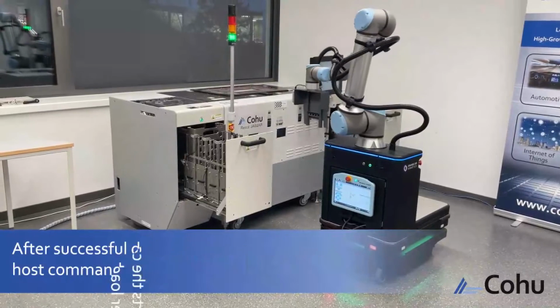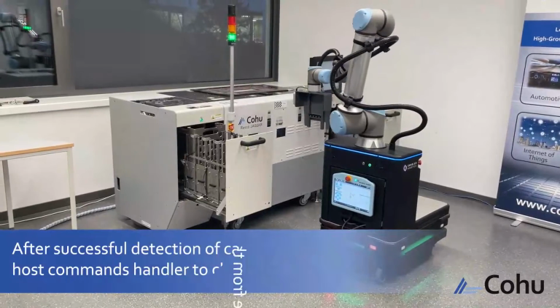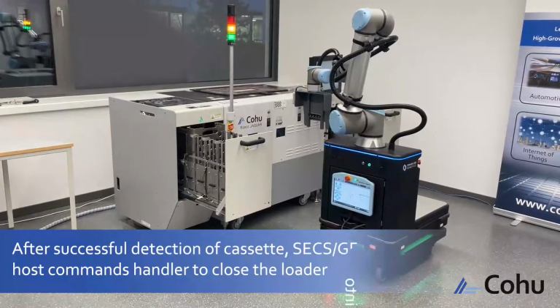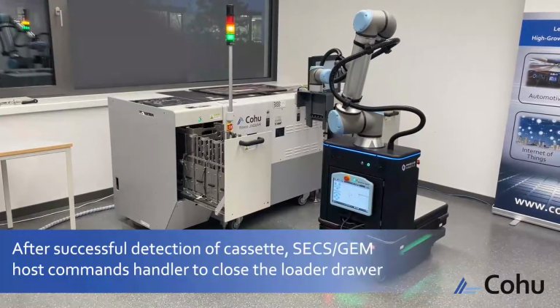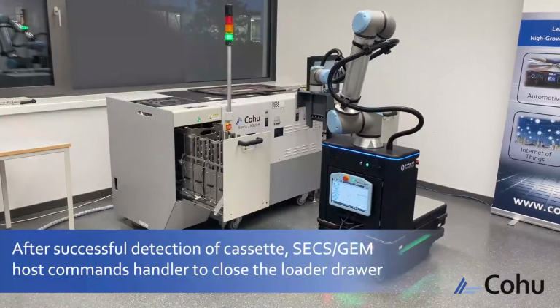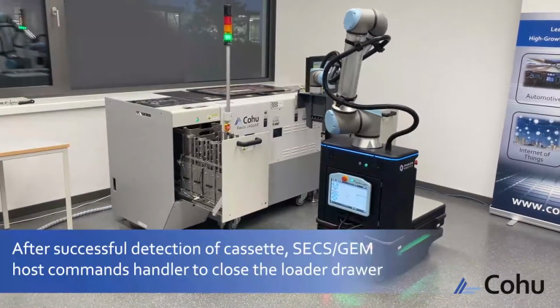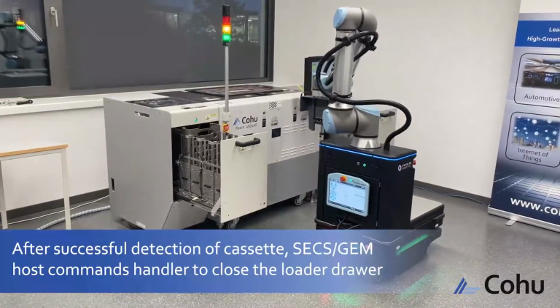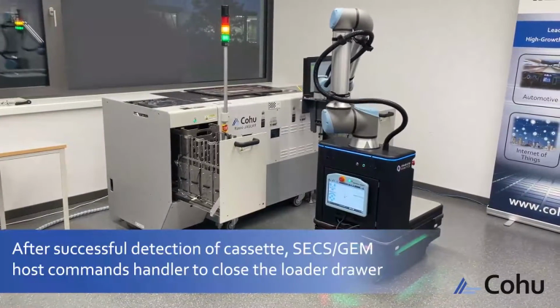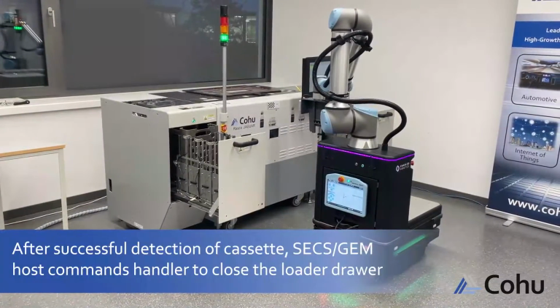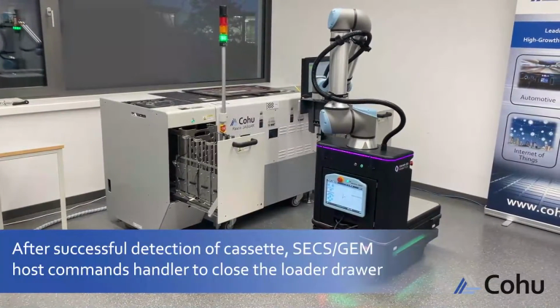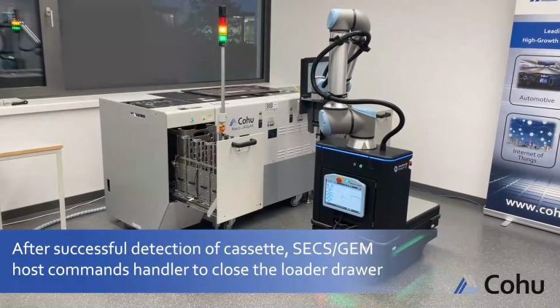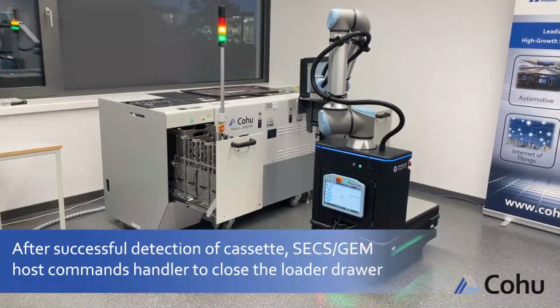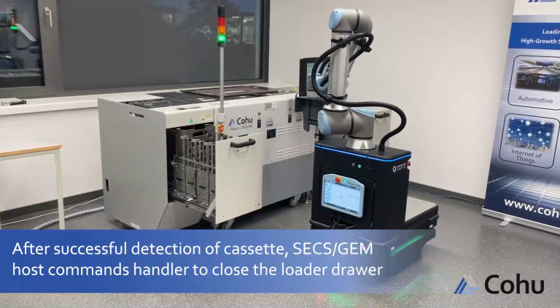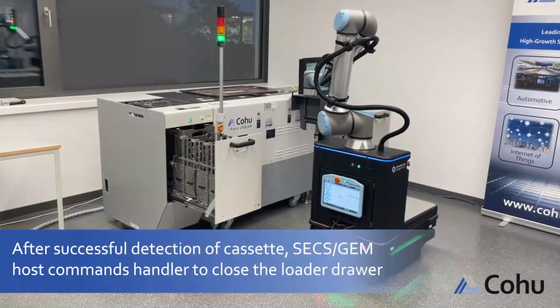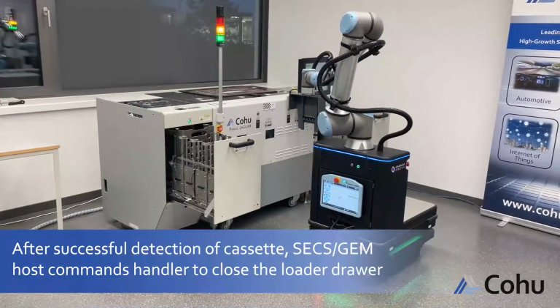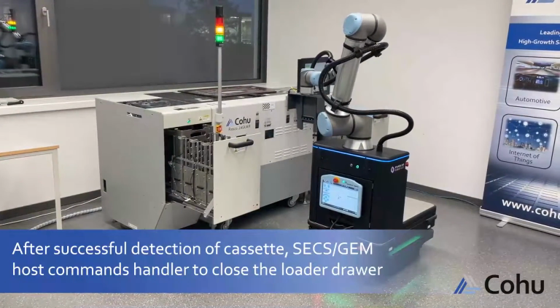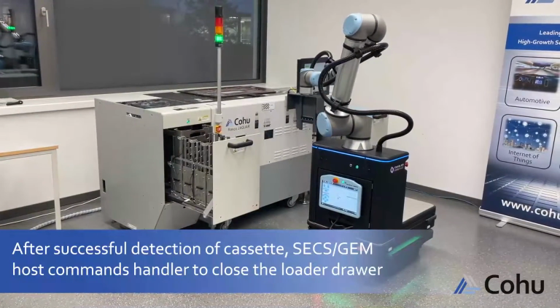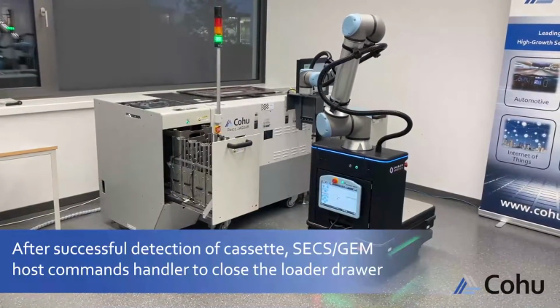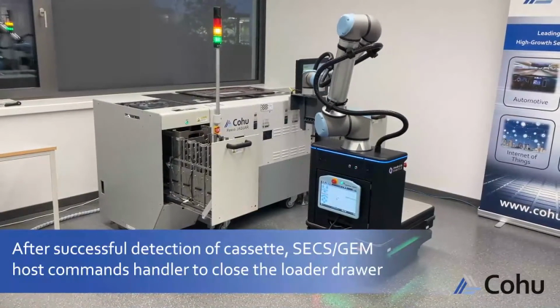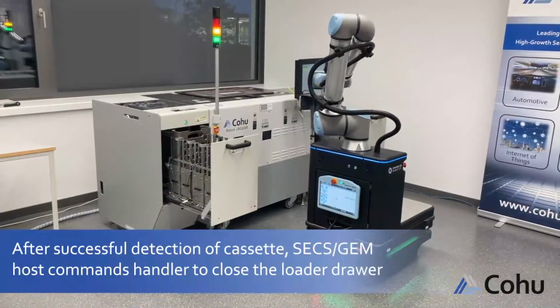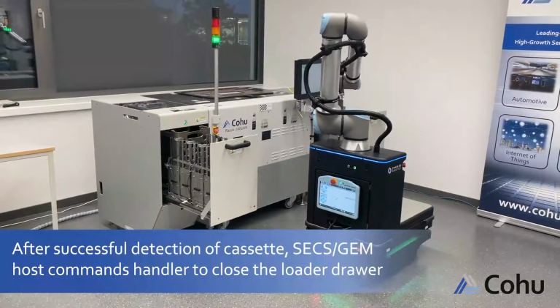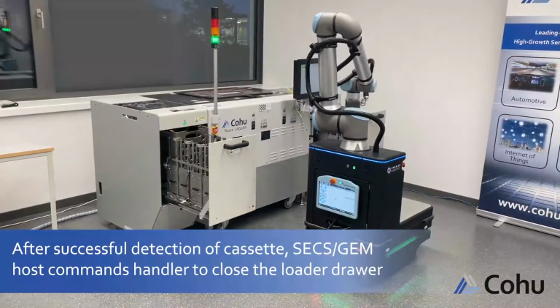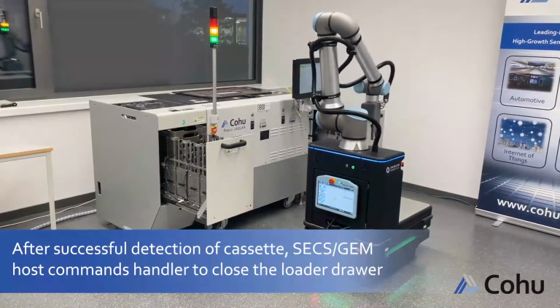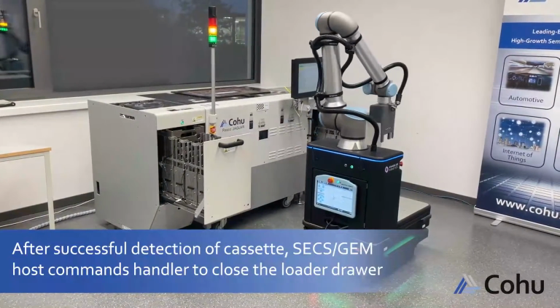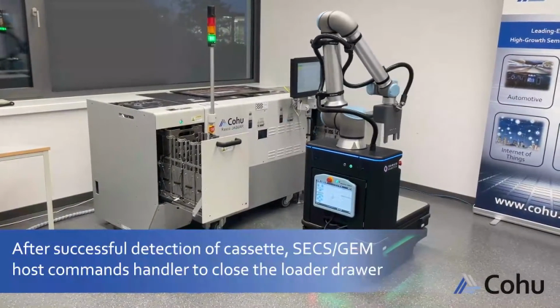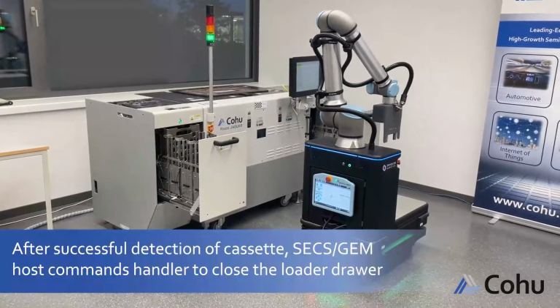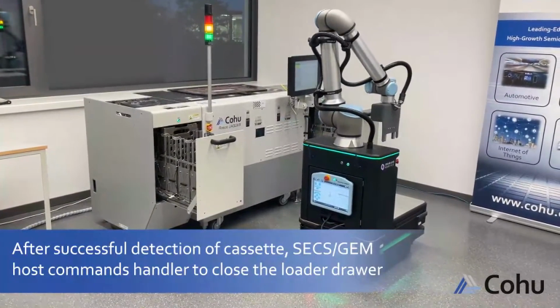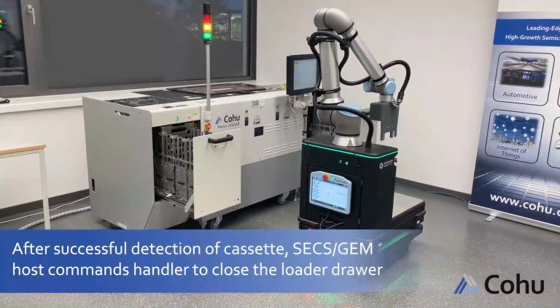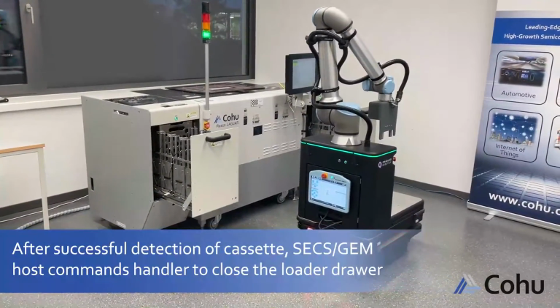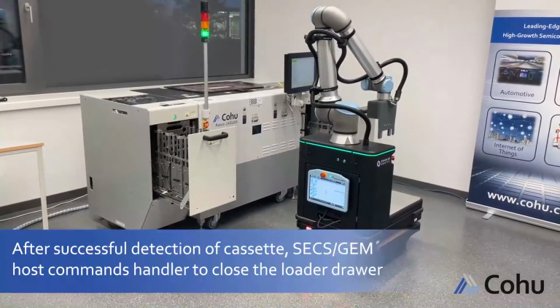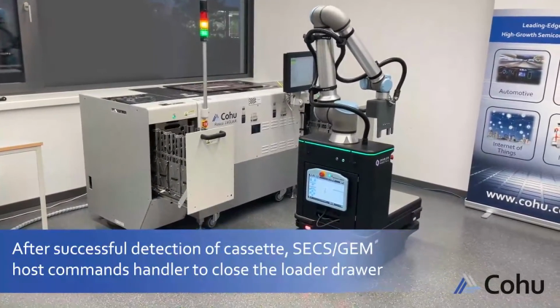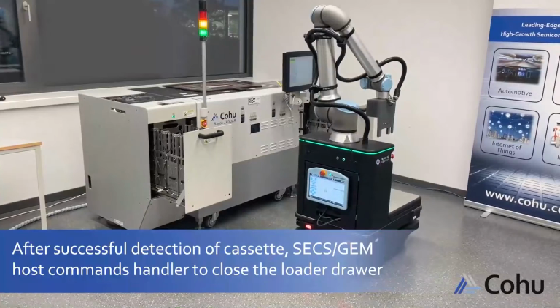After successful detection of the cassette, the SECS/GEM host commands the Handler to close the loader drawer.